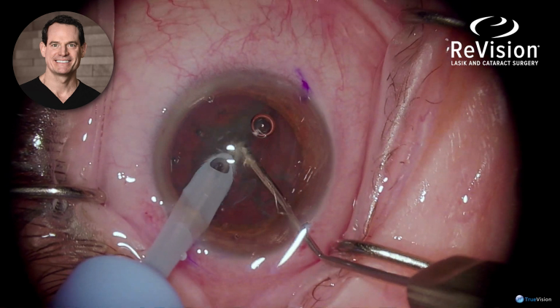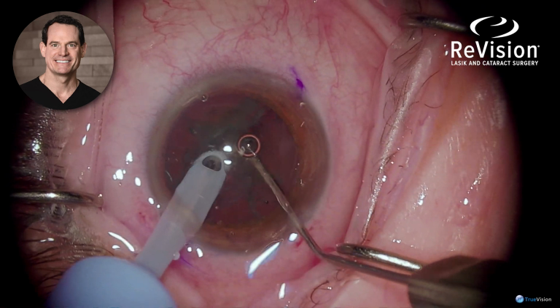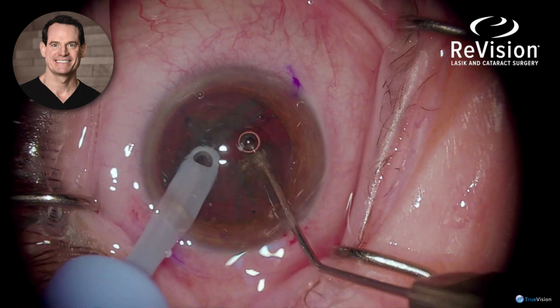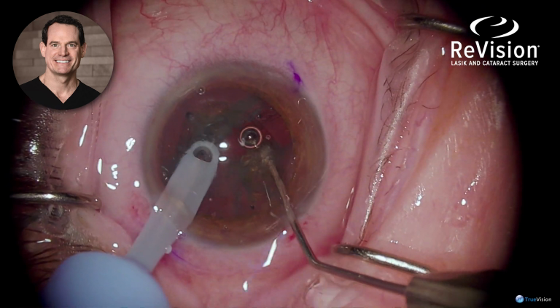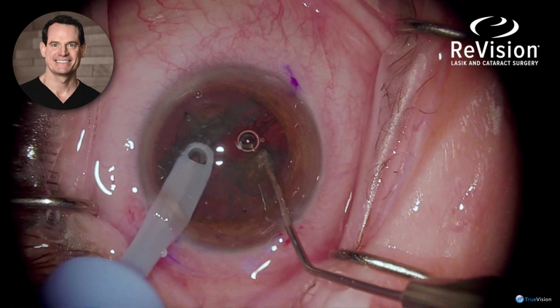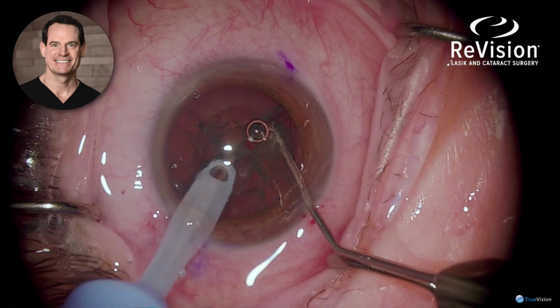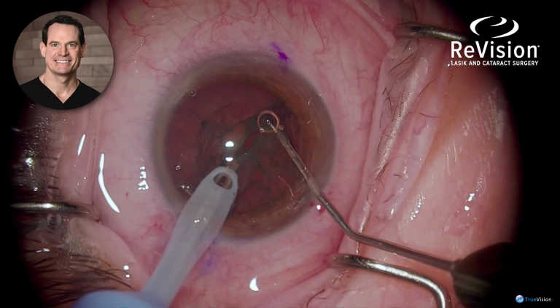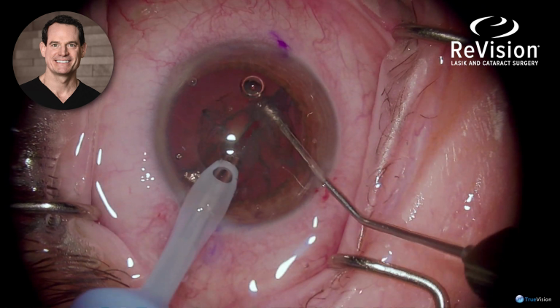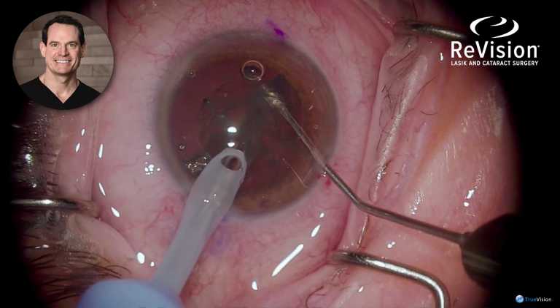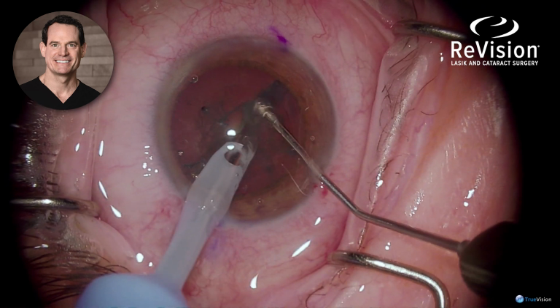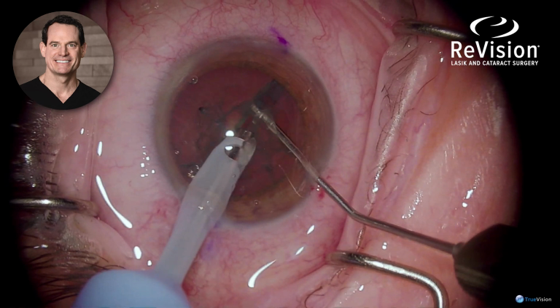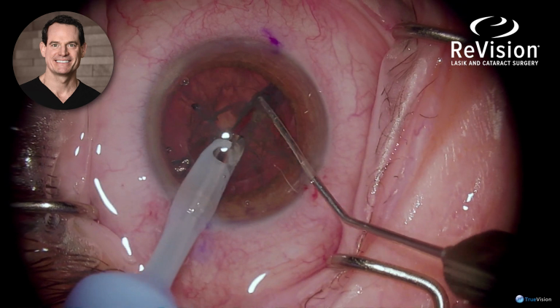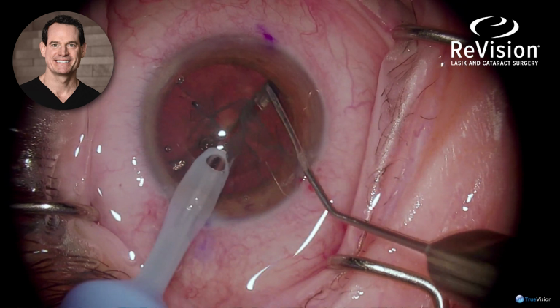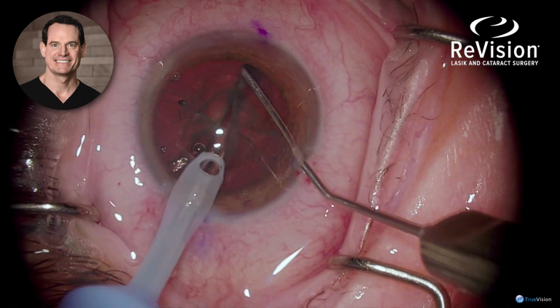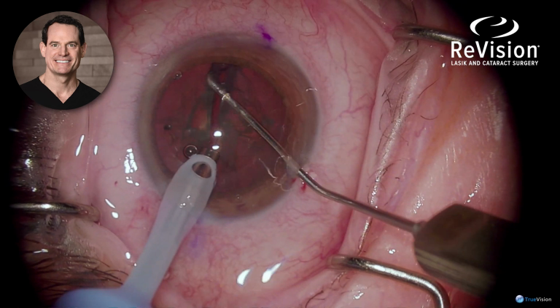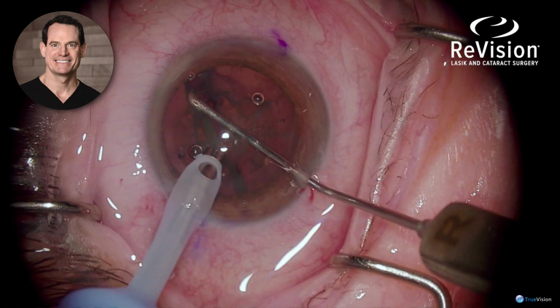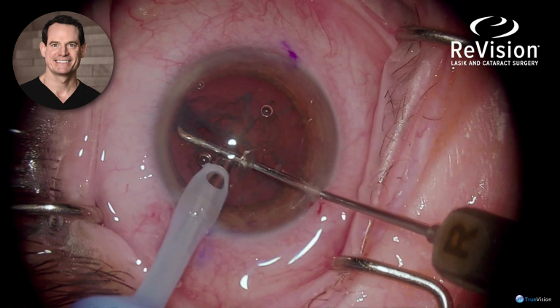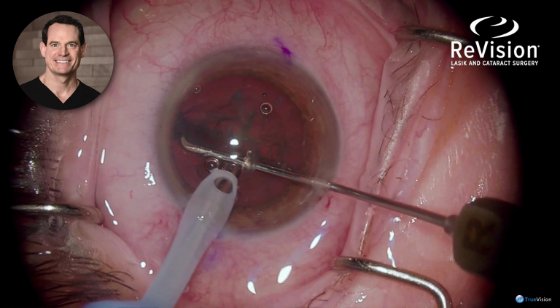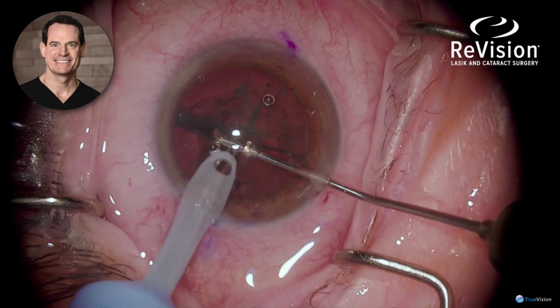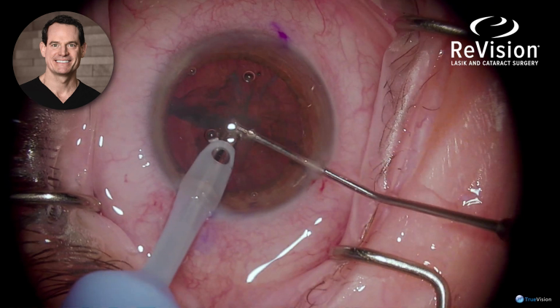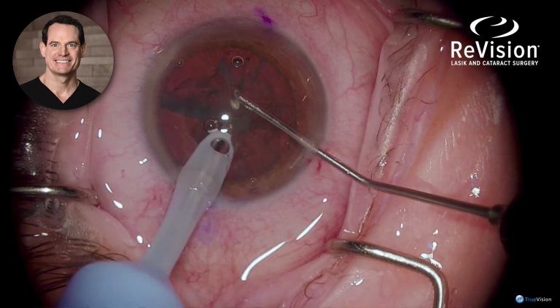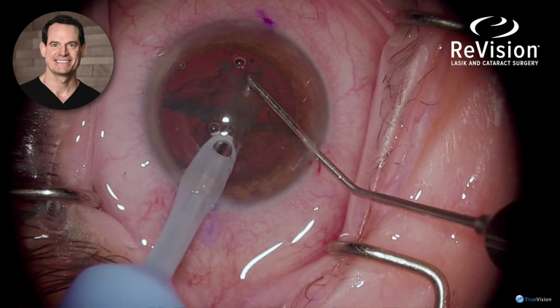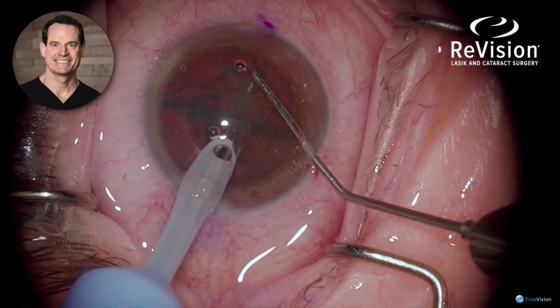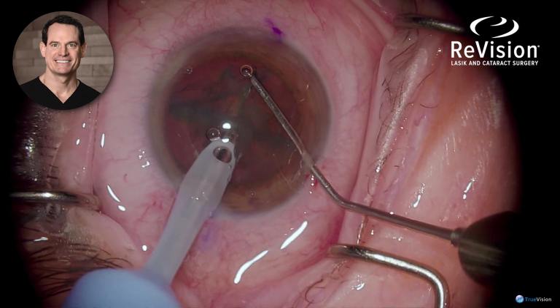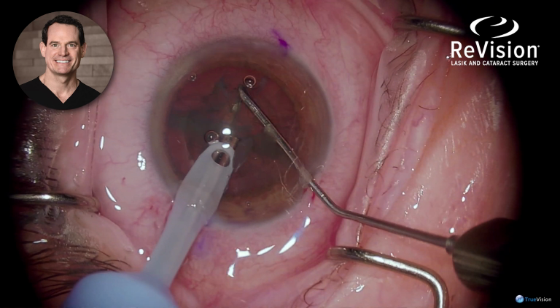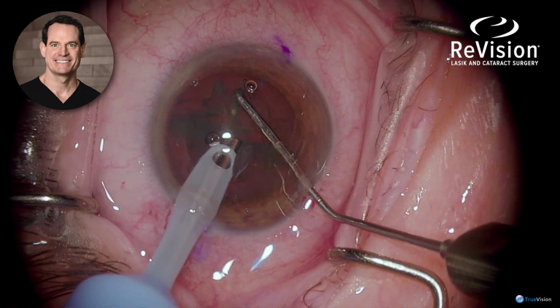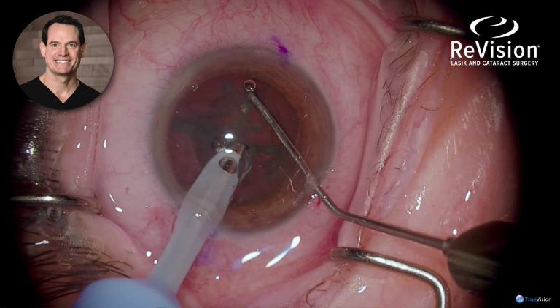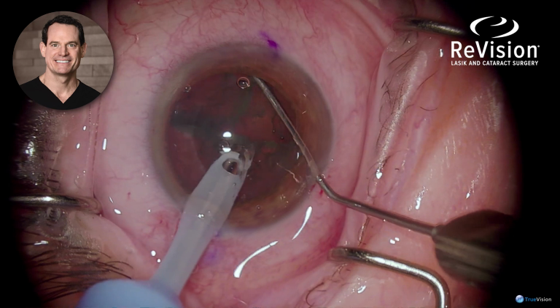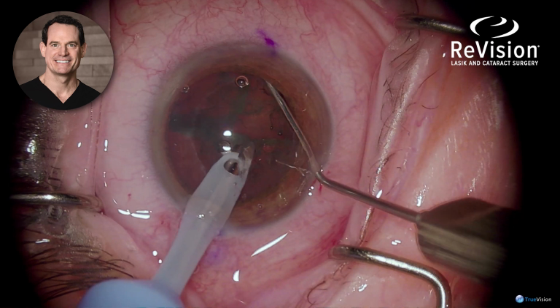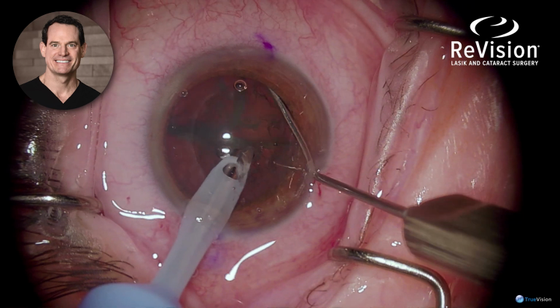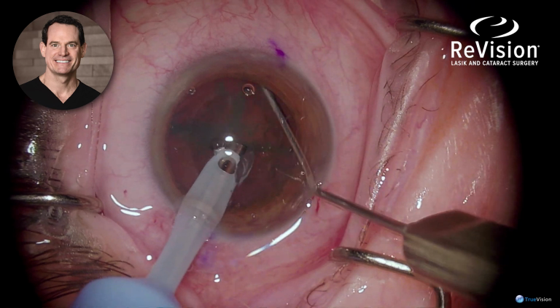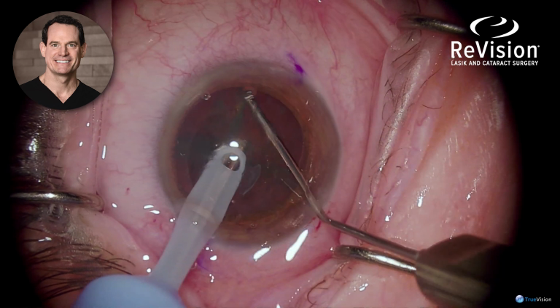The lens is then further divided — even though it's been pre-divided by the laser — using the chopper.